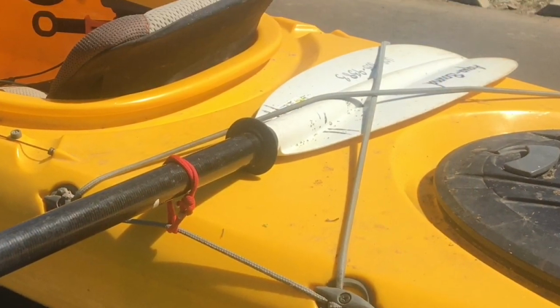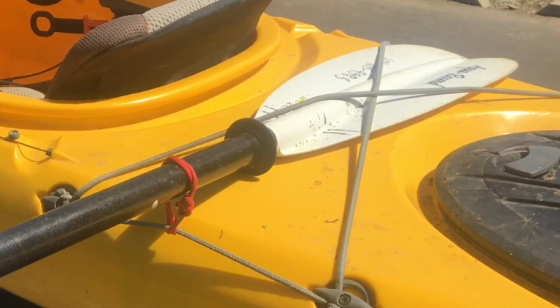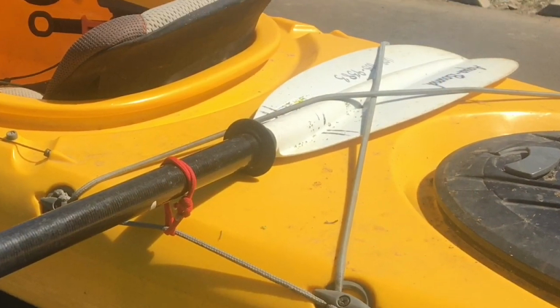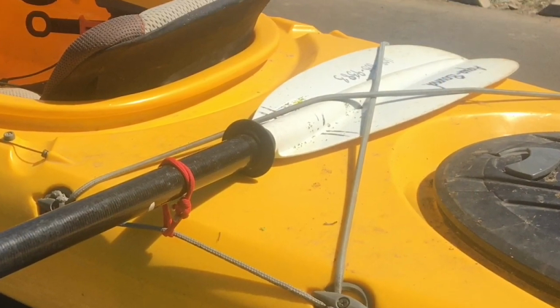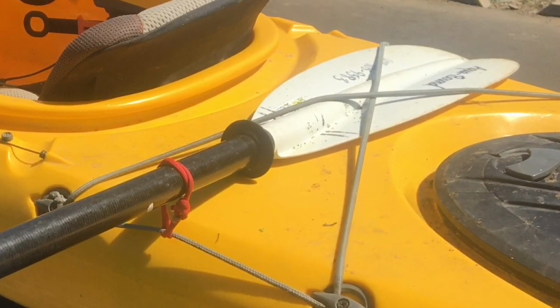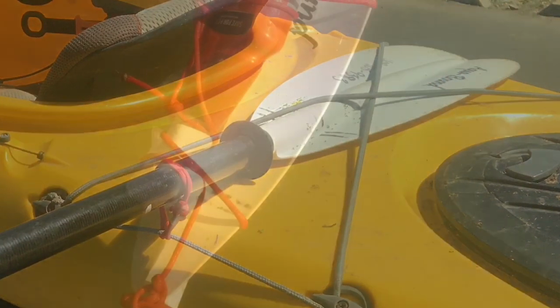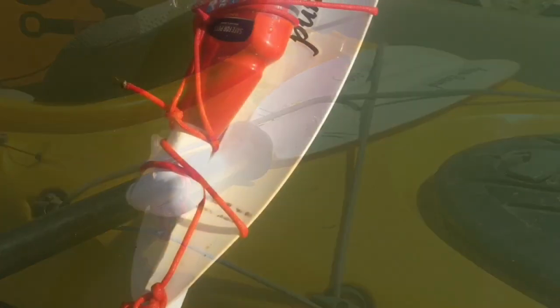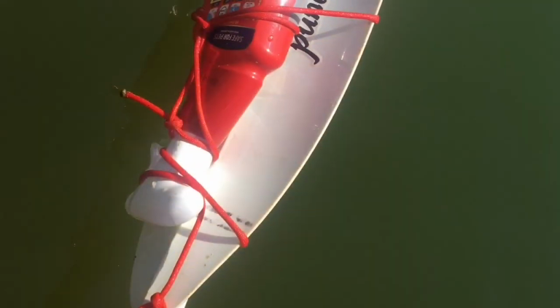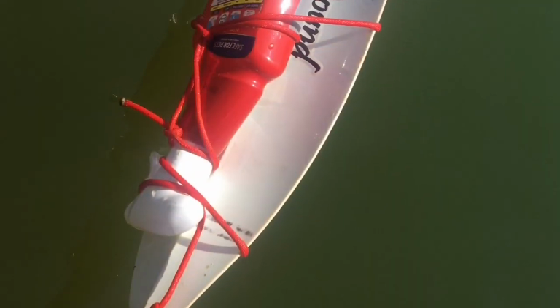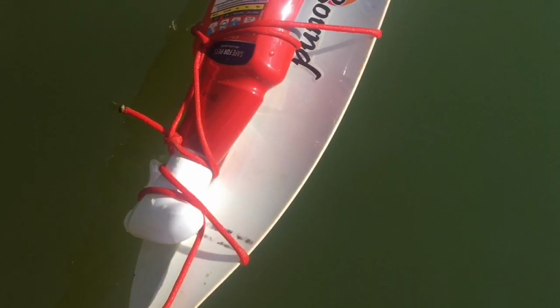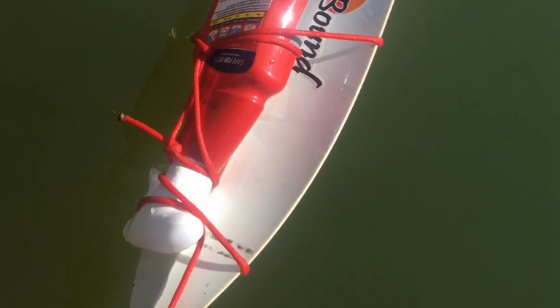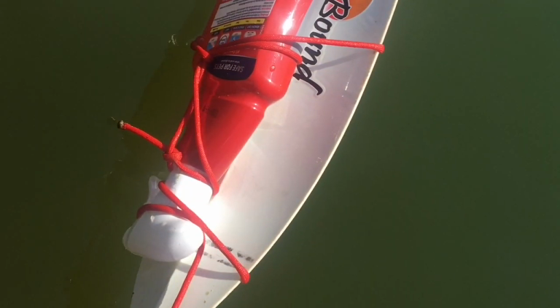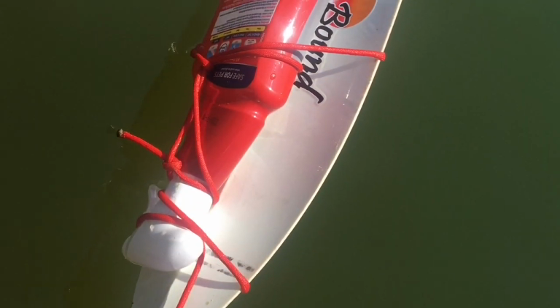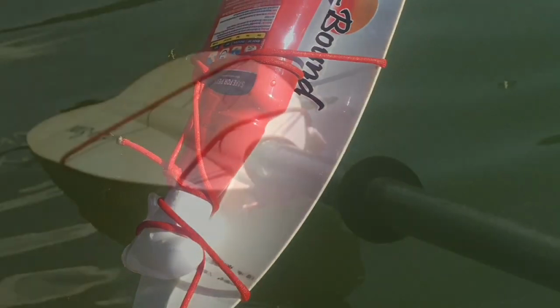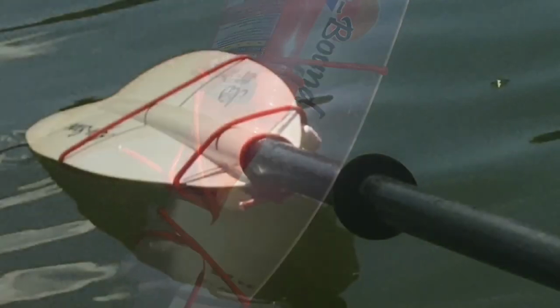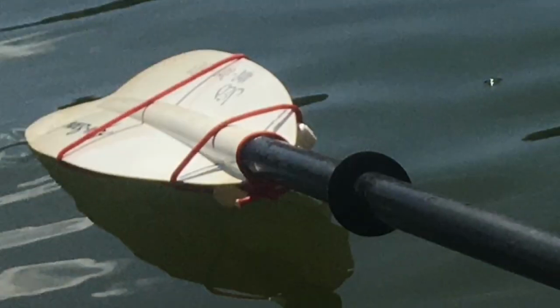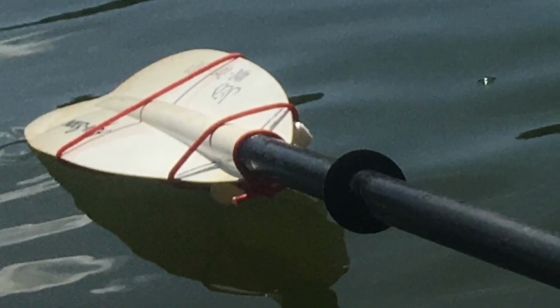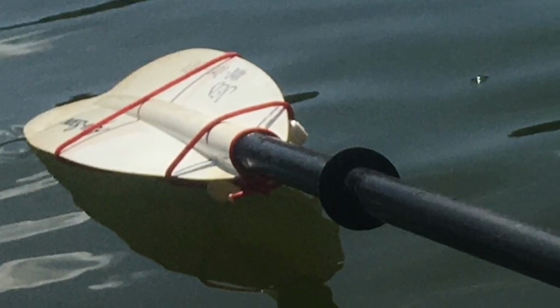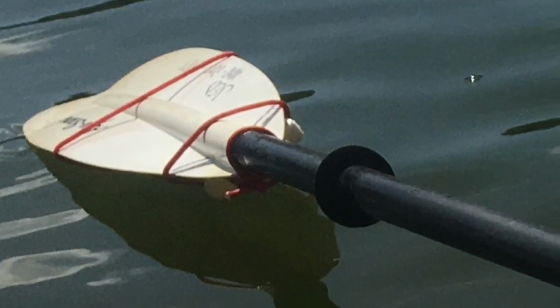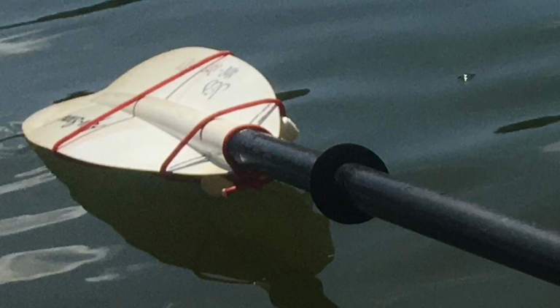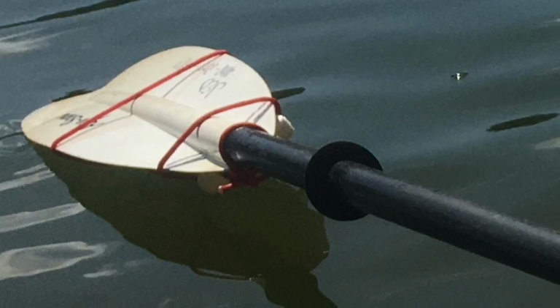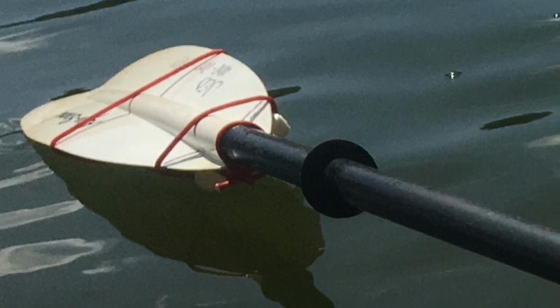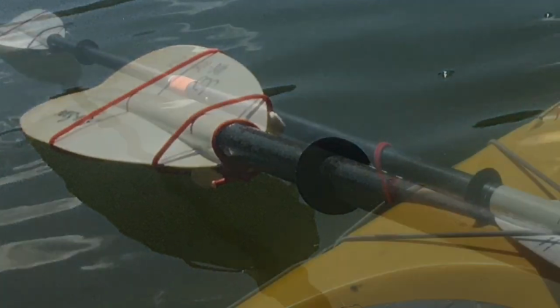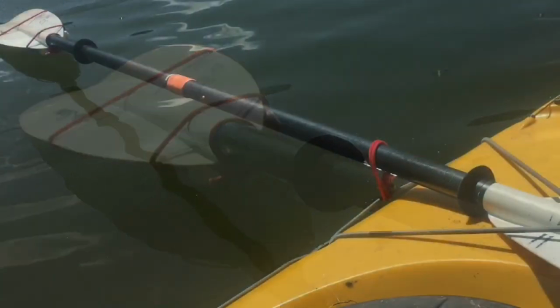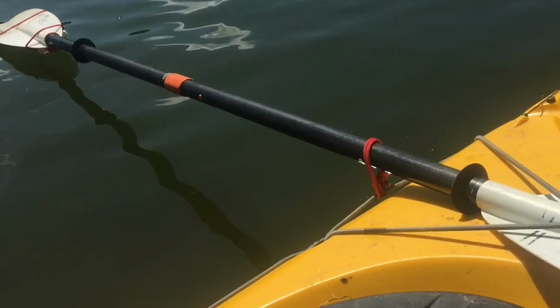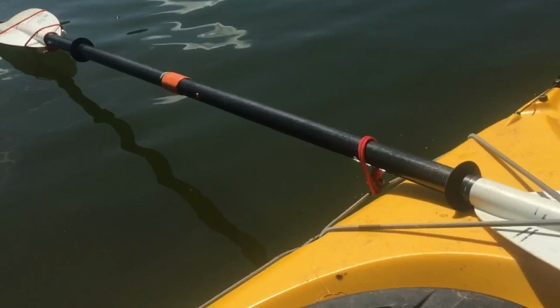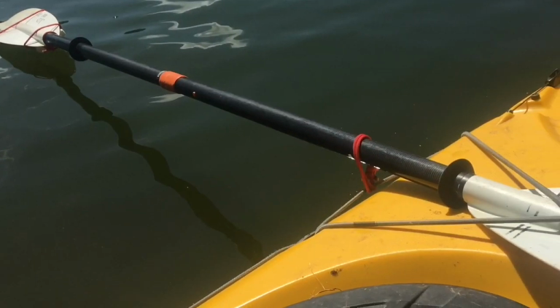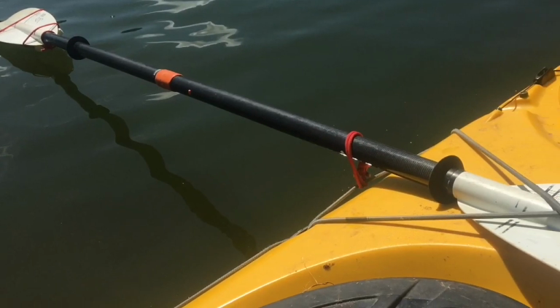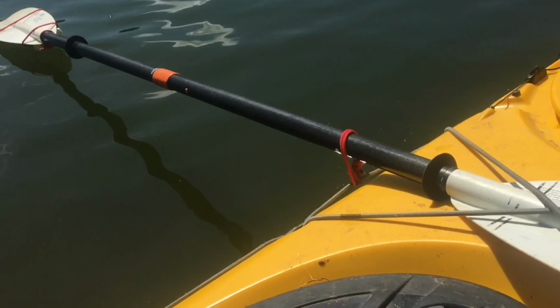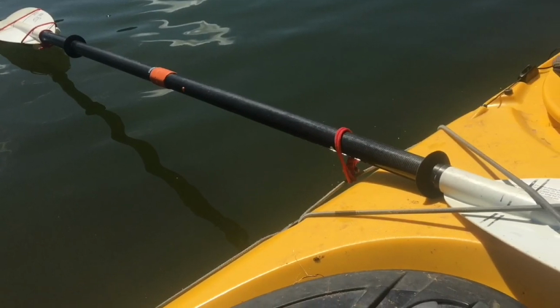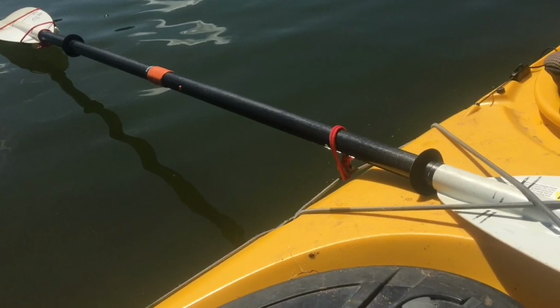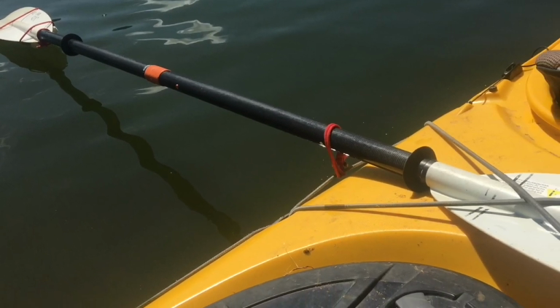Okay, that's solved. Now I'll strap the container to the other end of the paddle and give it a test.